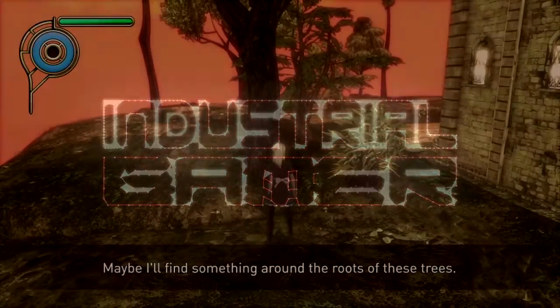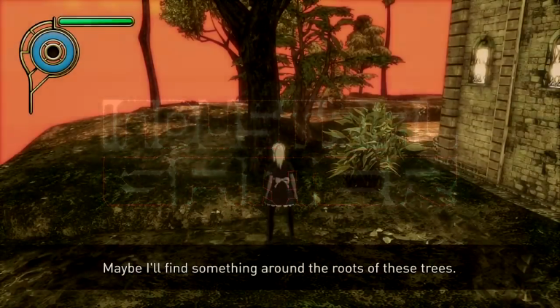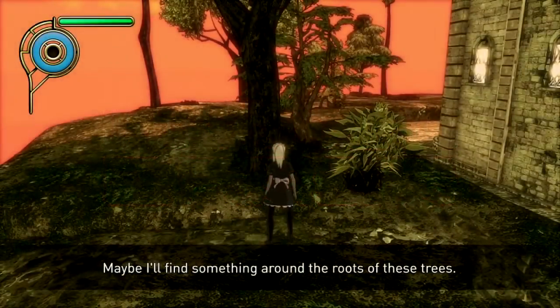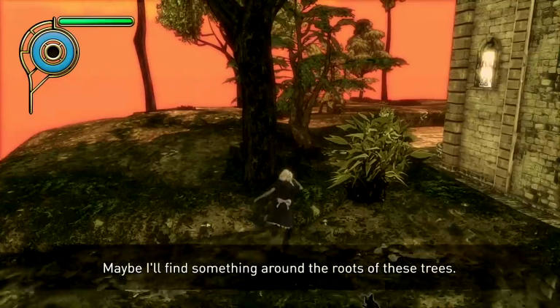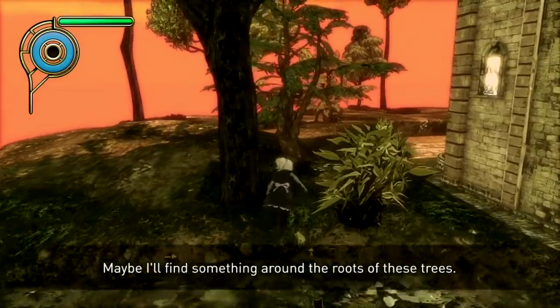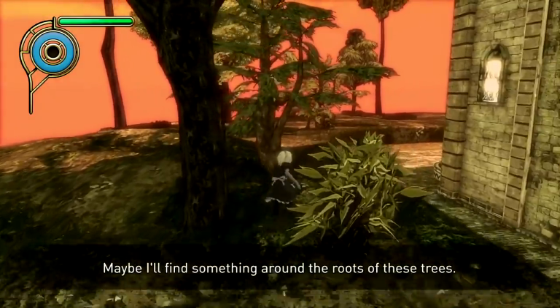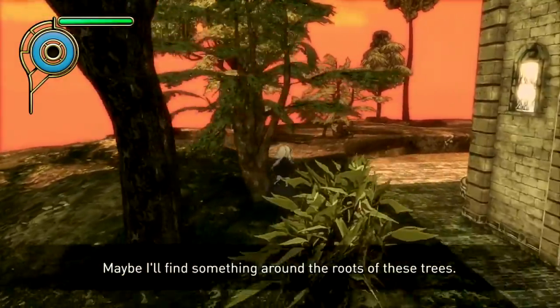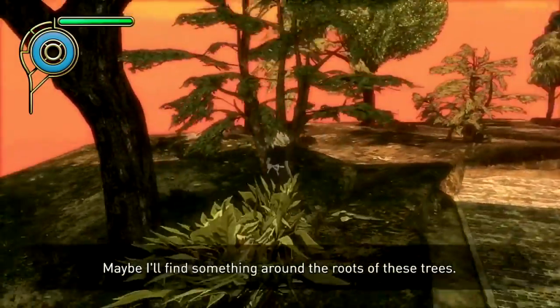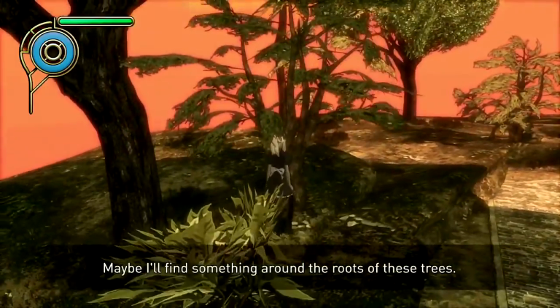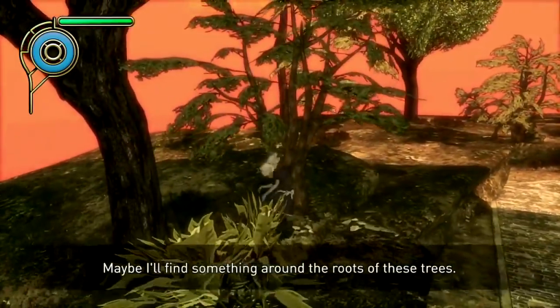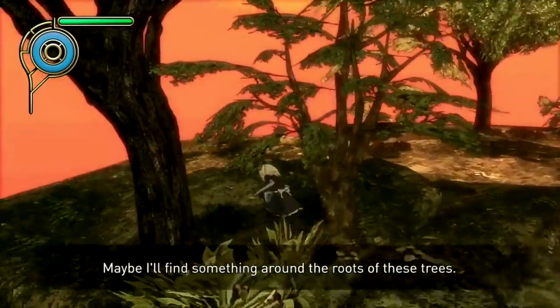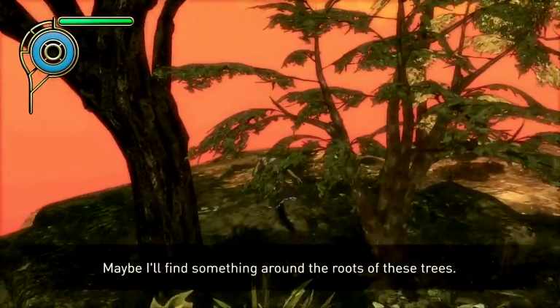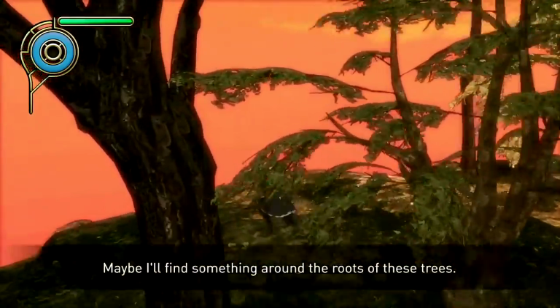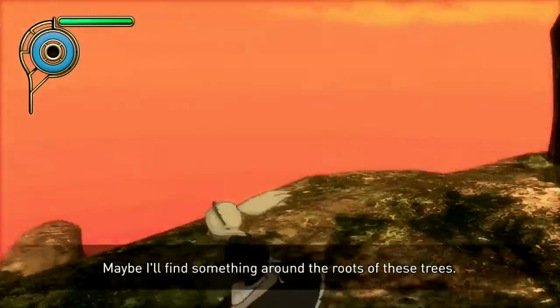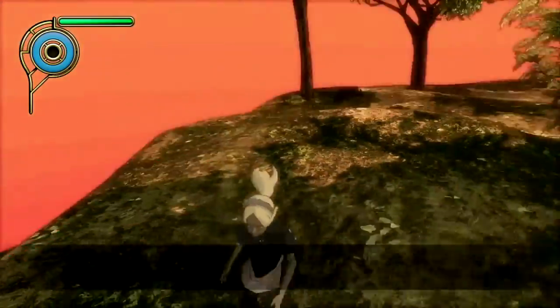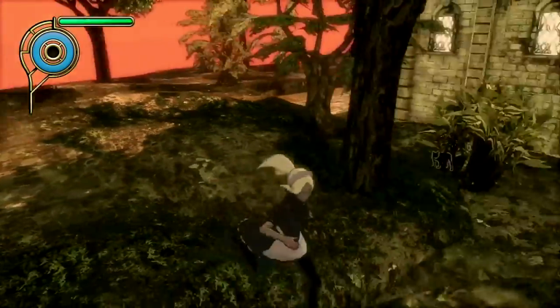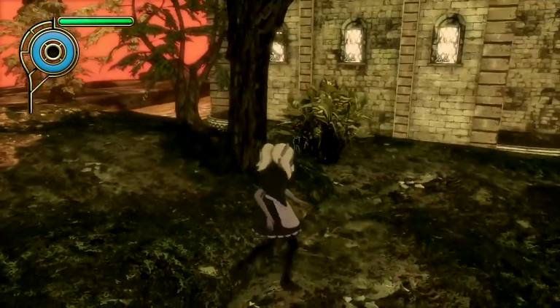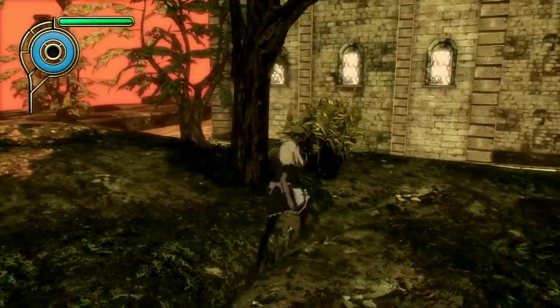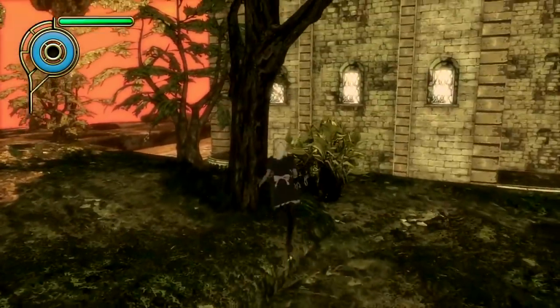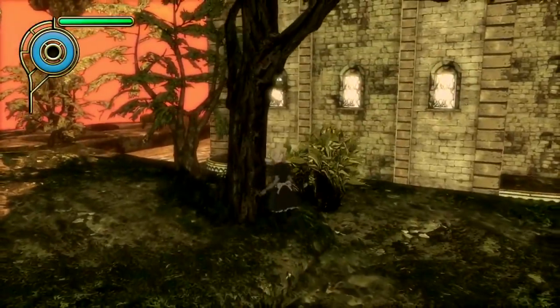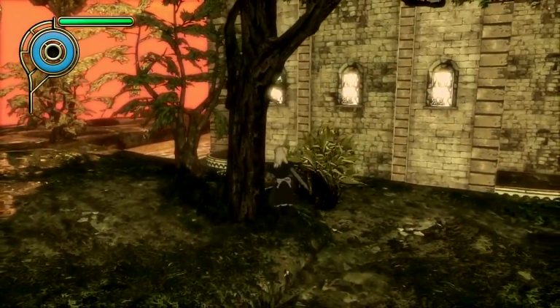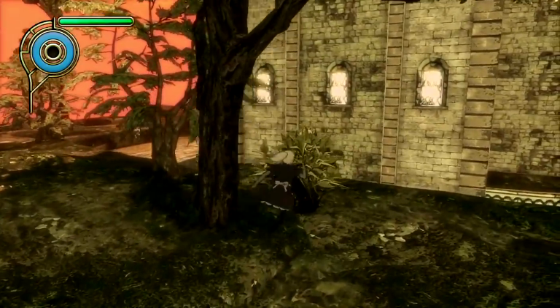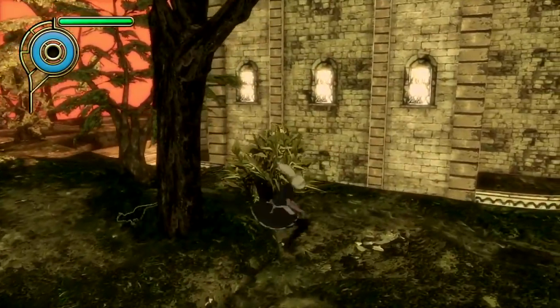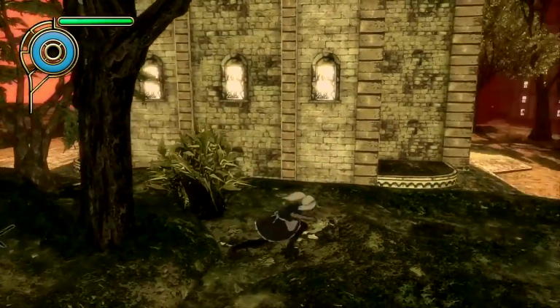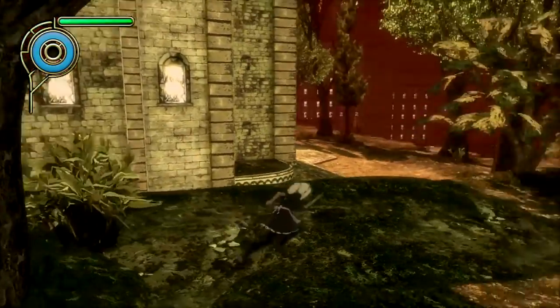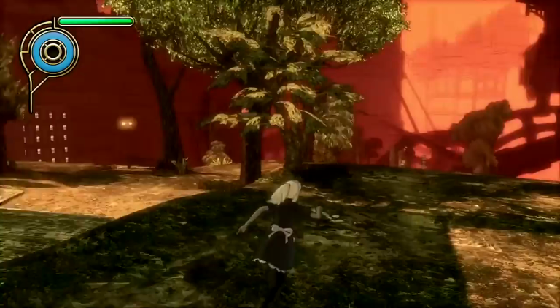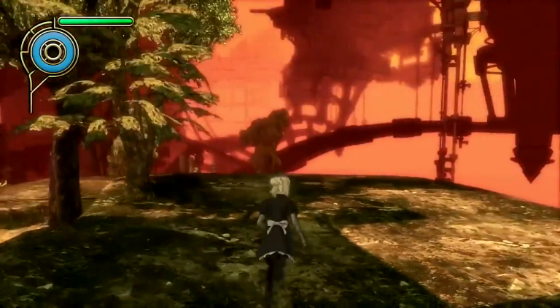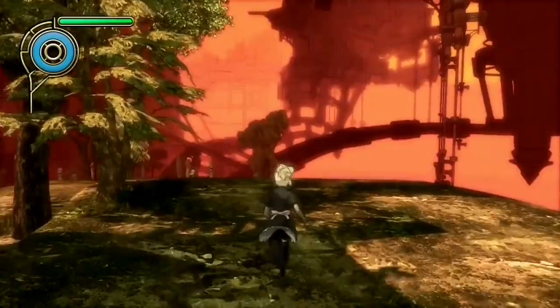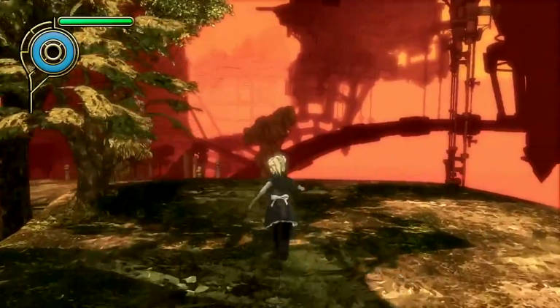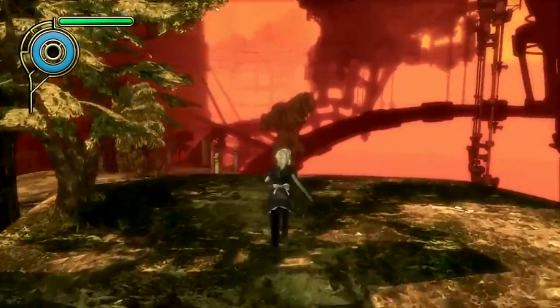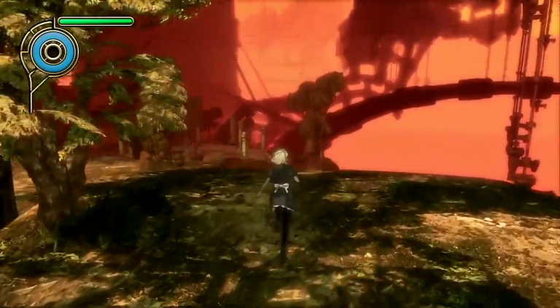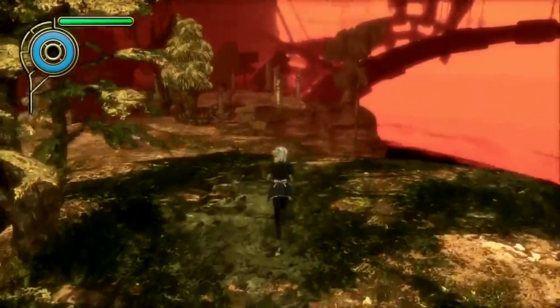Hey guys, how's it going? I wanted to give my first impressions on Gravity Rush Remastered for the PlayStation 4.